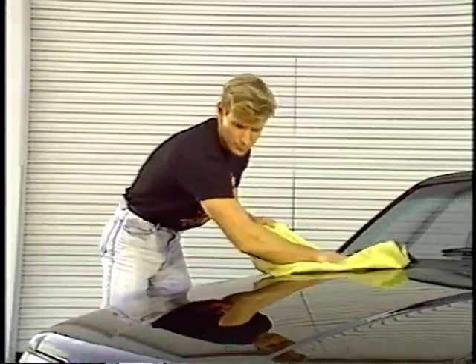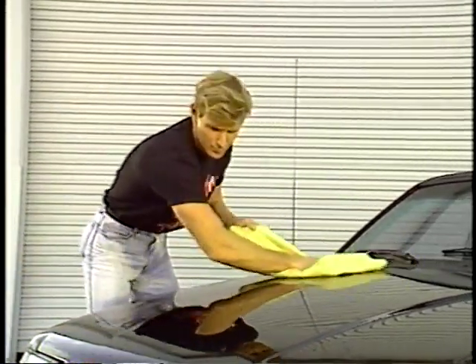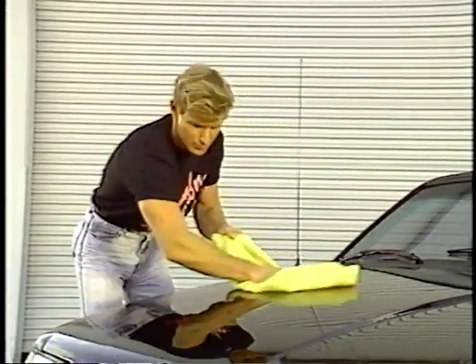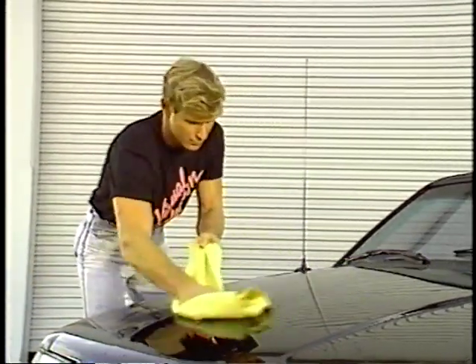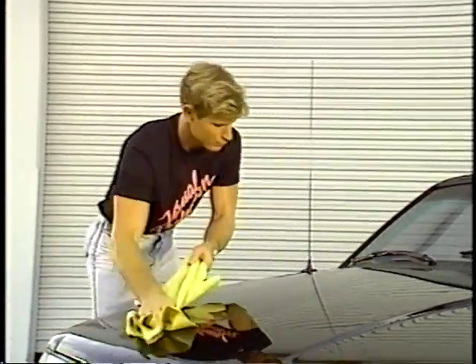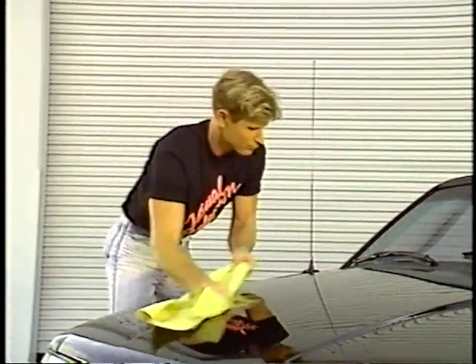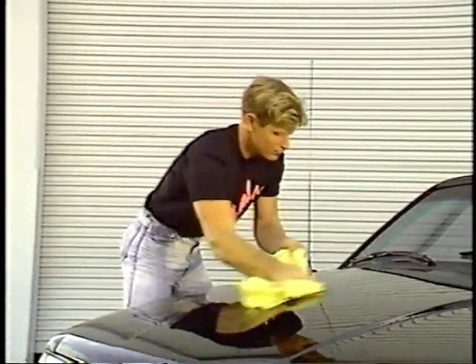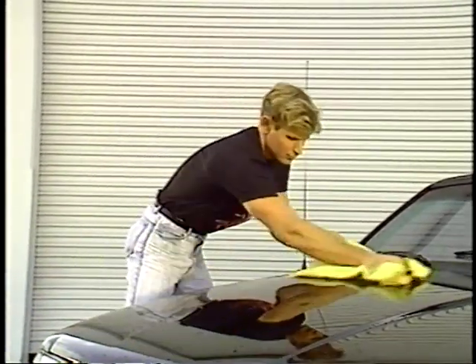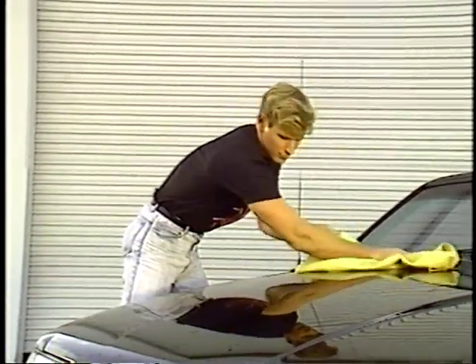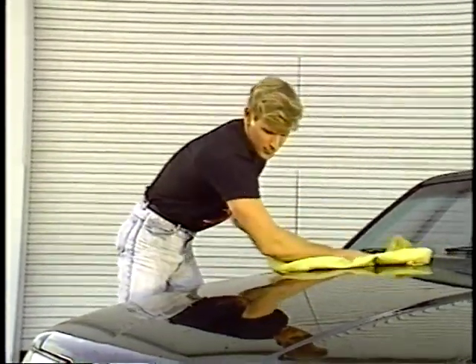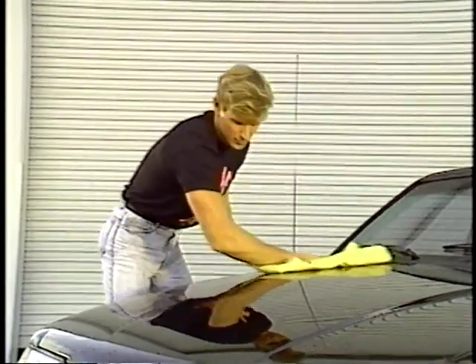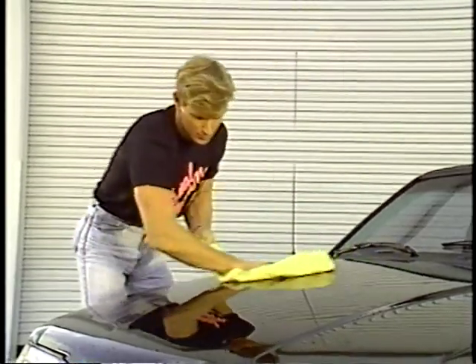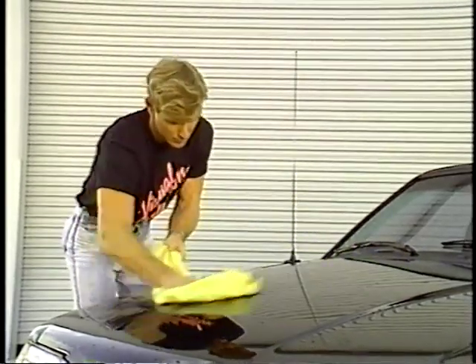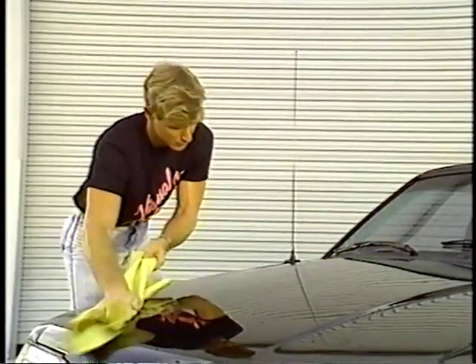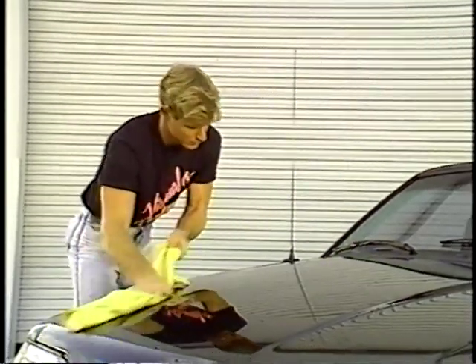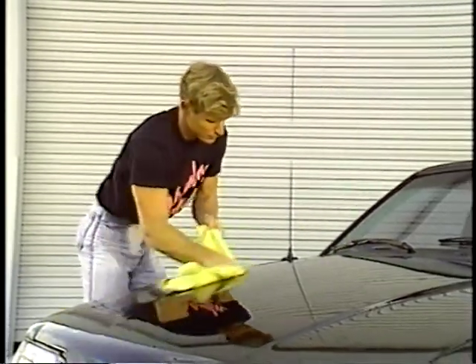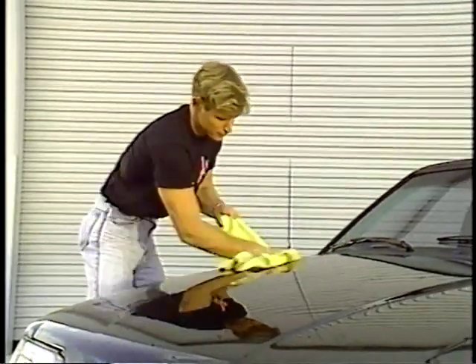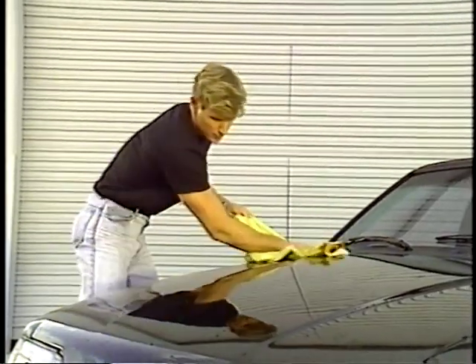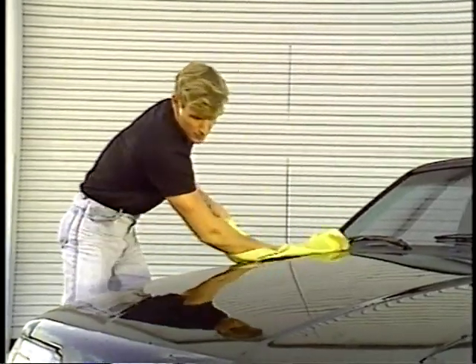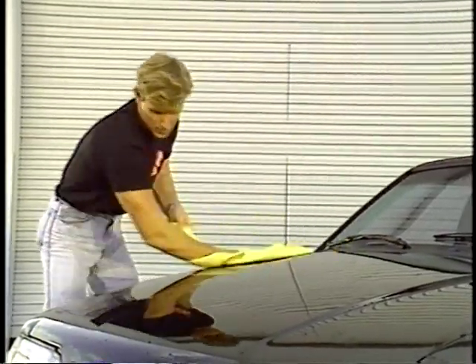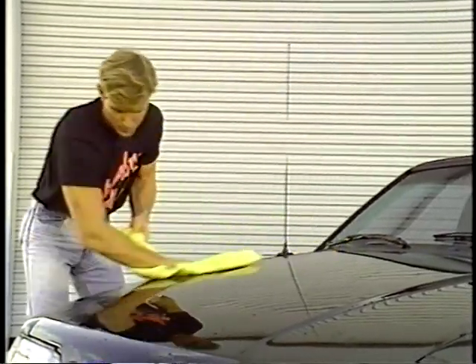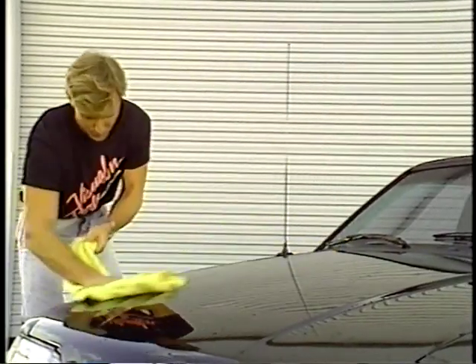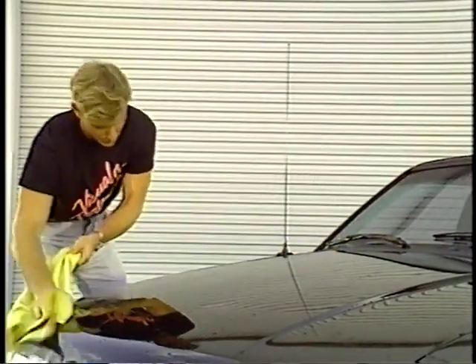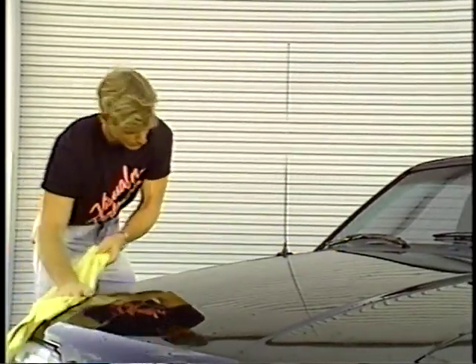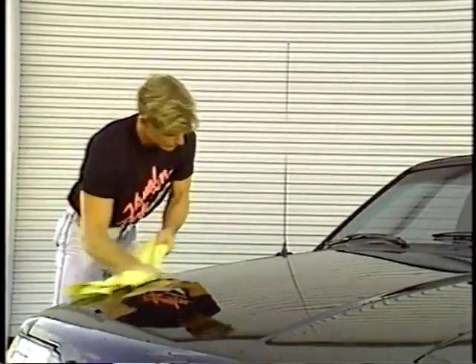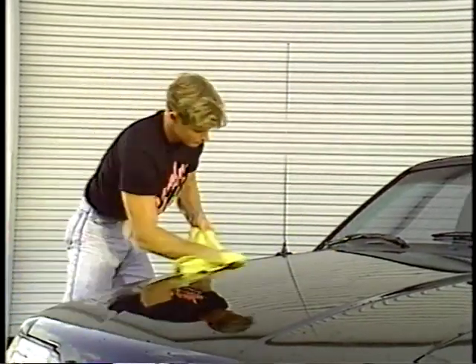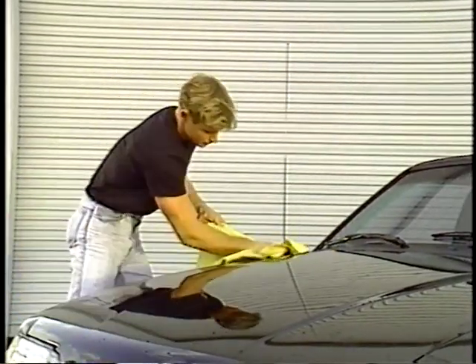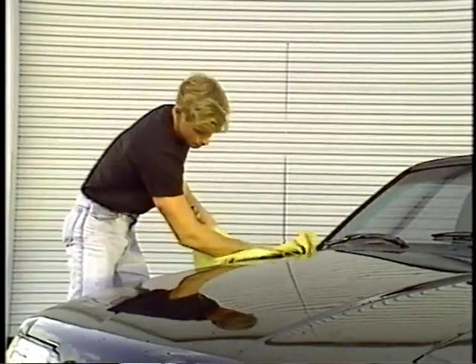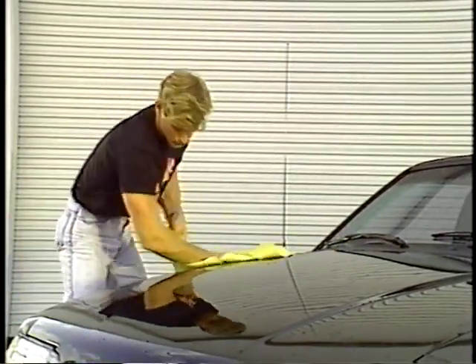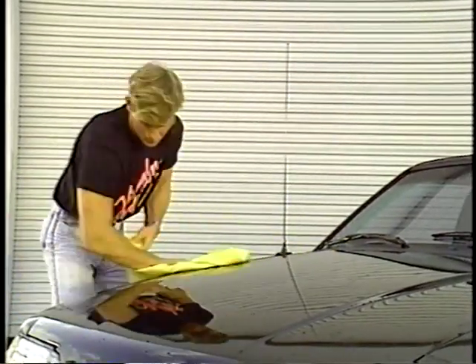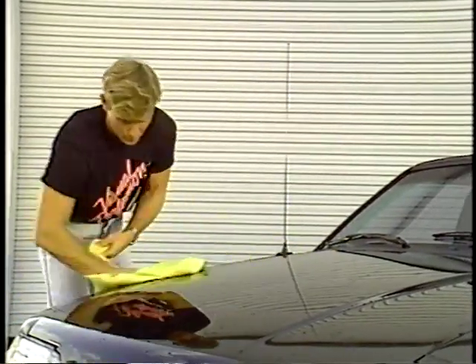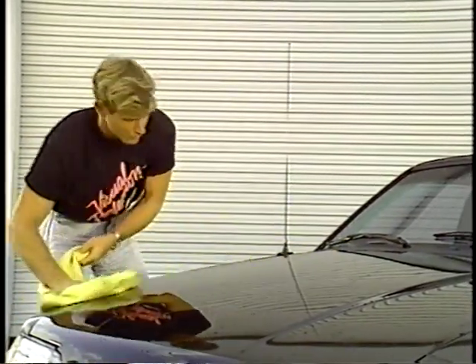Remember to dry door jams and surfaces under your hood and trunk where rinse water accumulates.